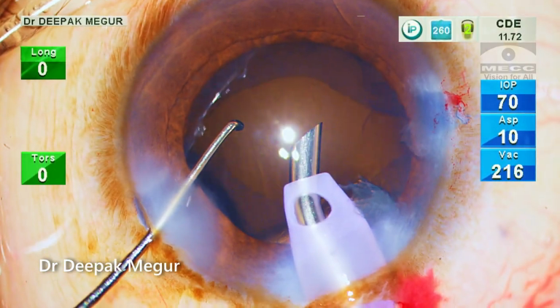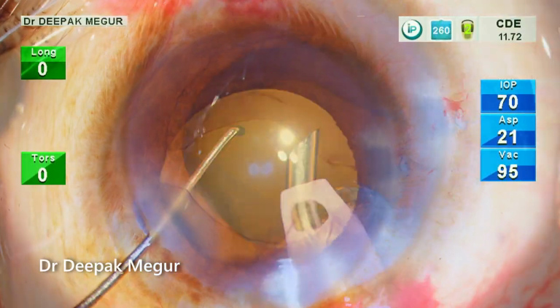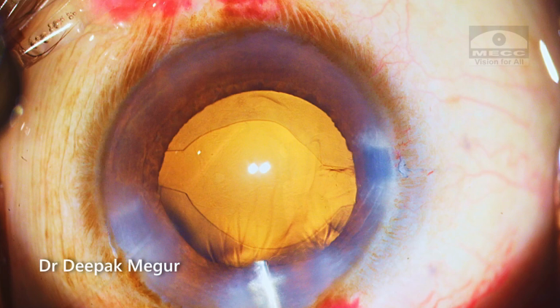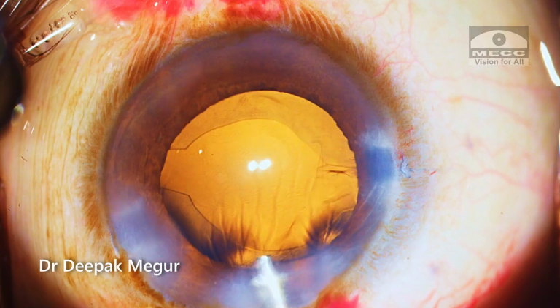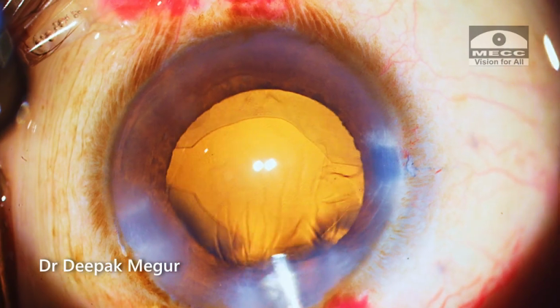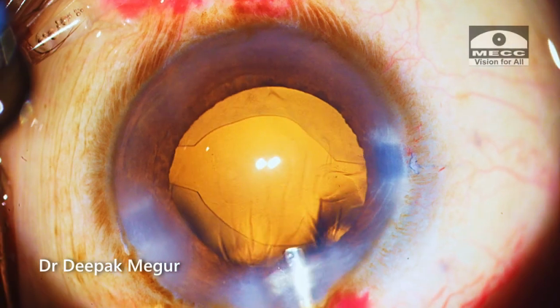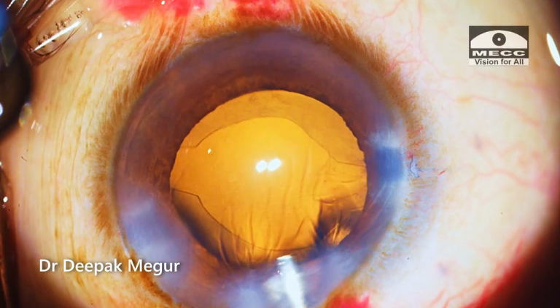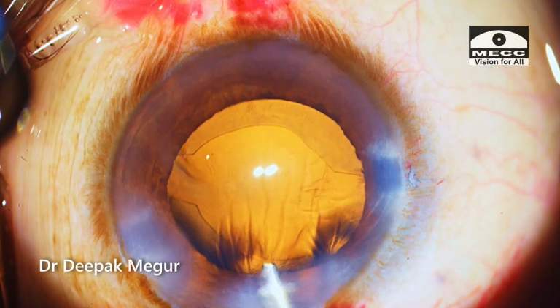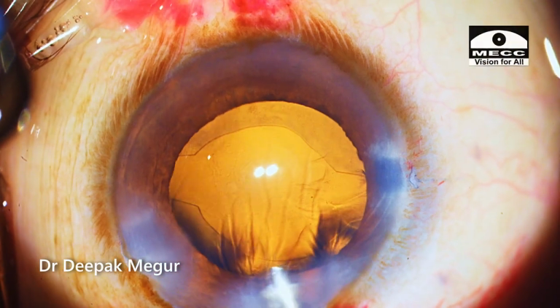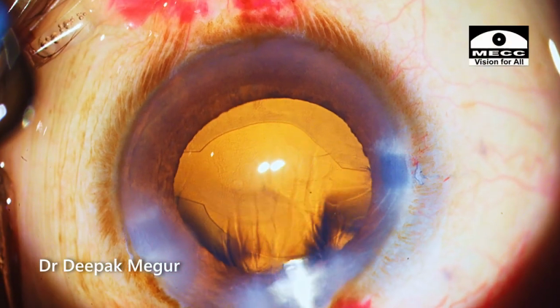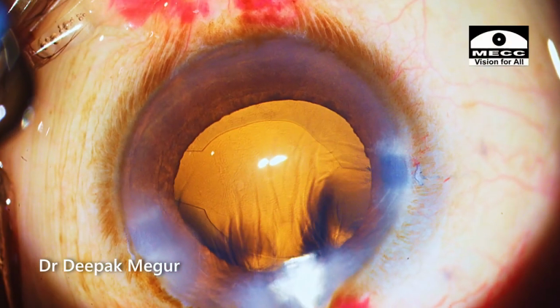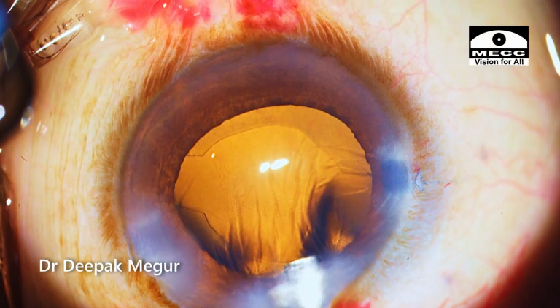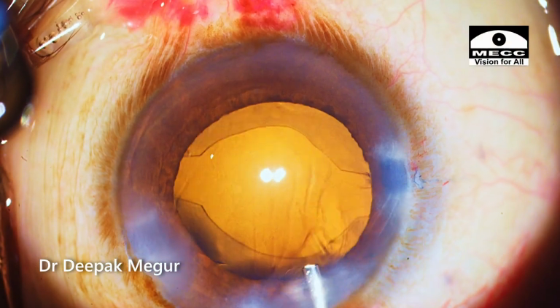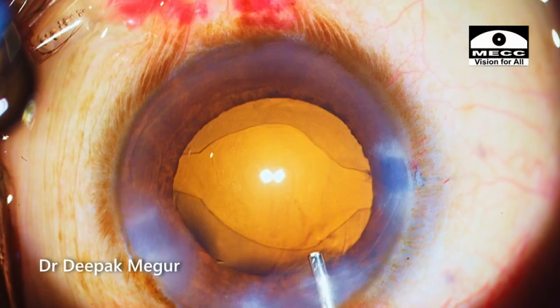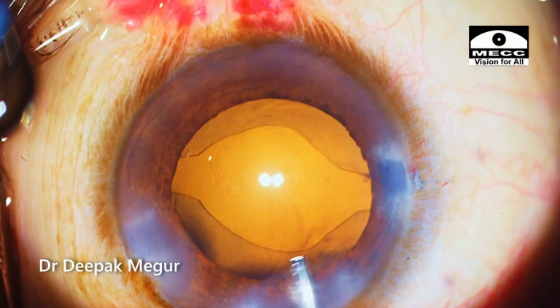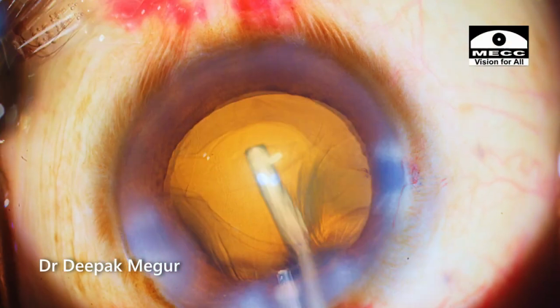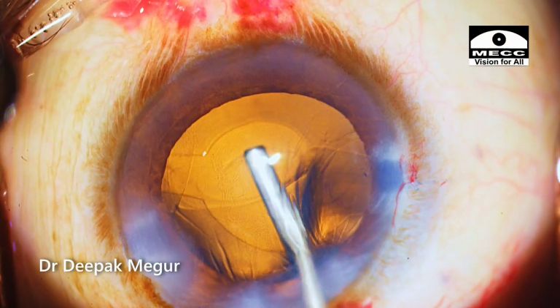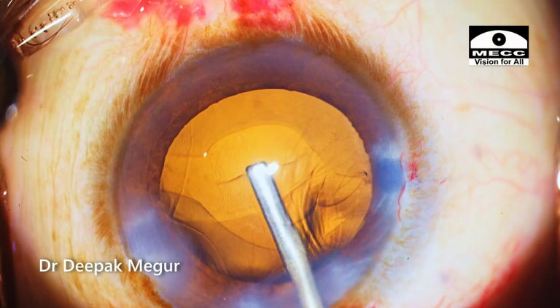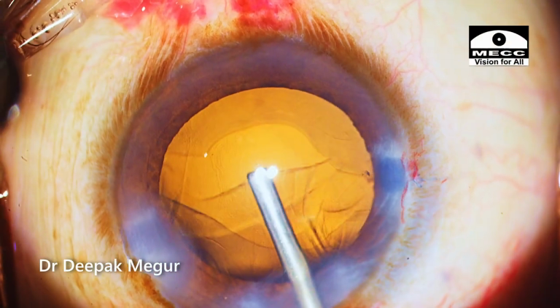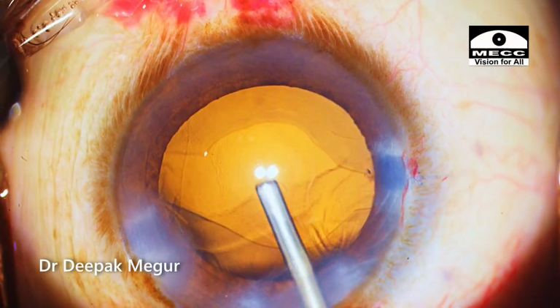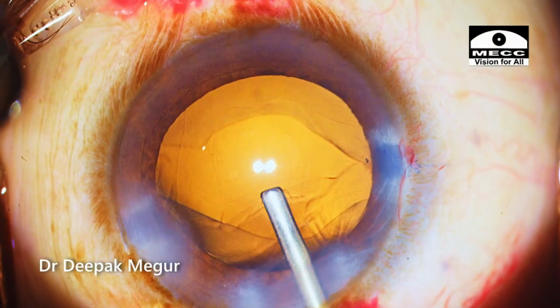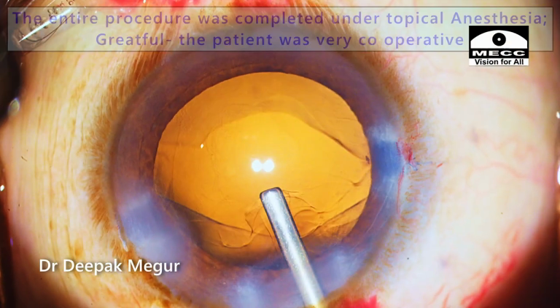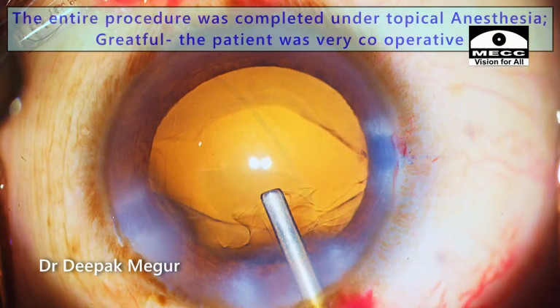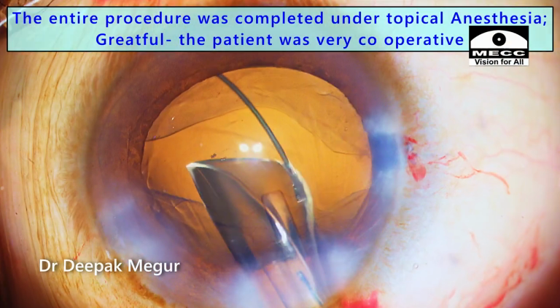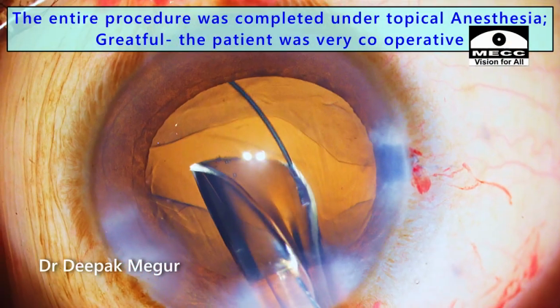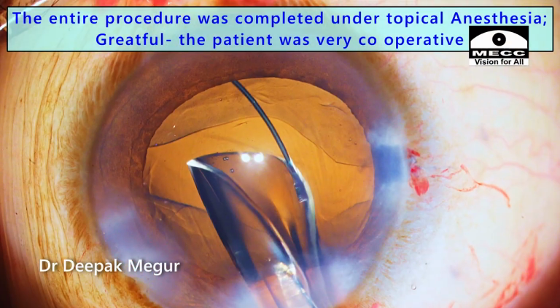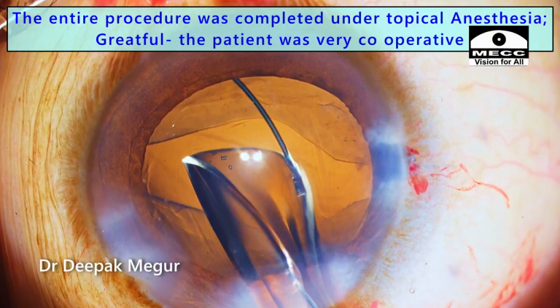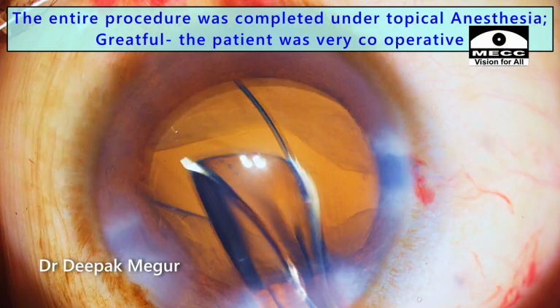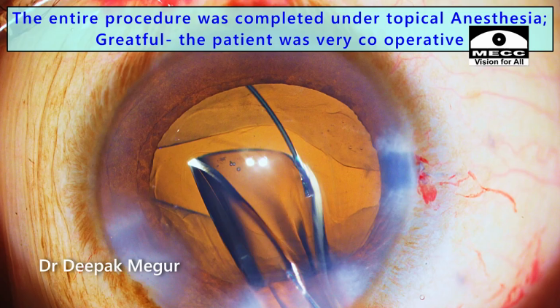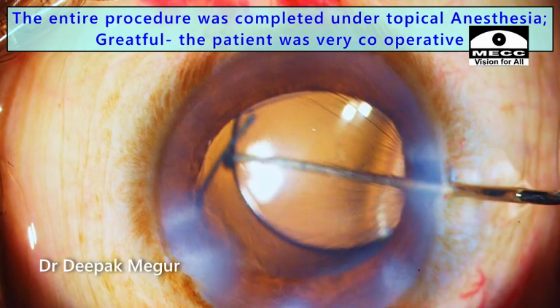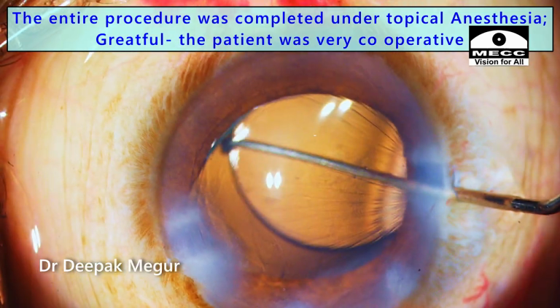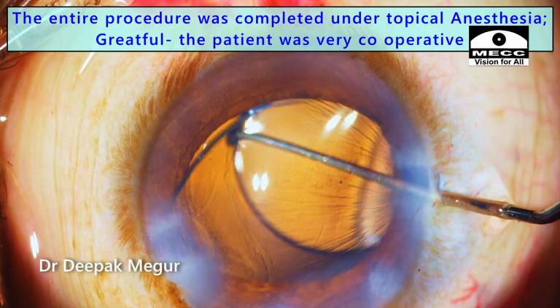There is no cortex to aspirate. The bag is formed with OVD and the lens is implanted.